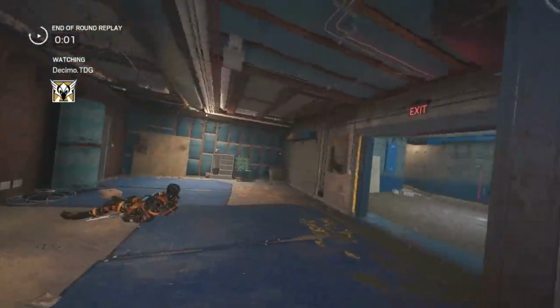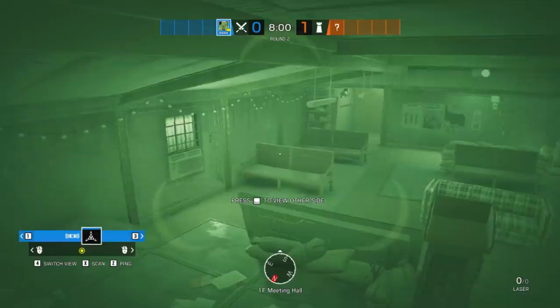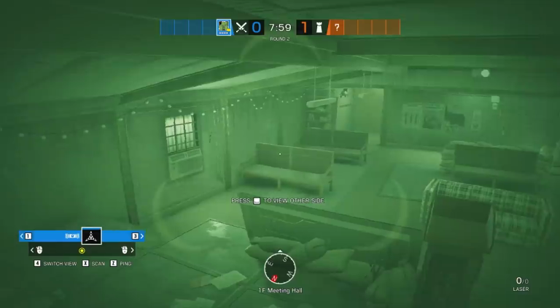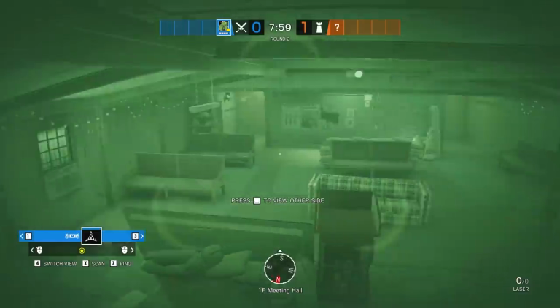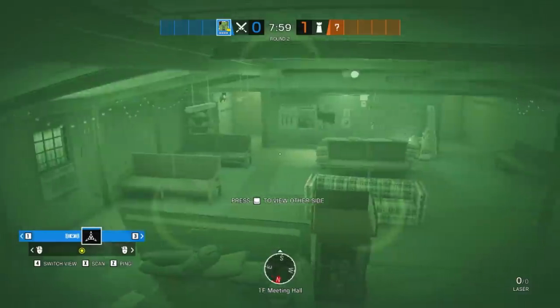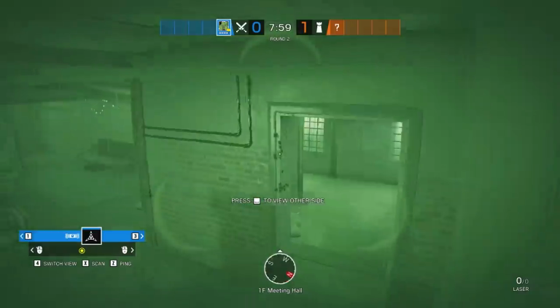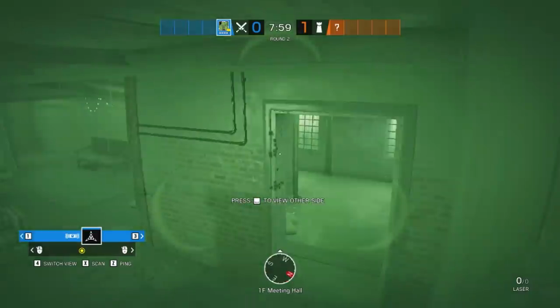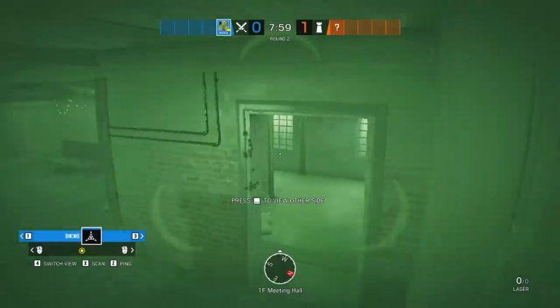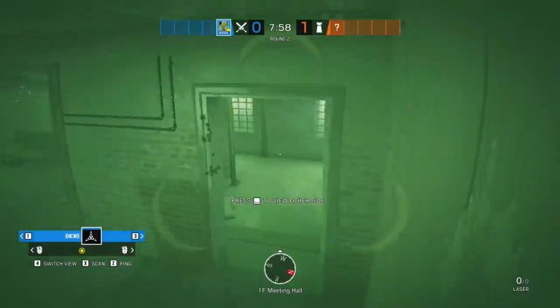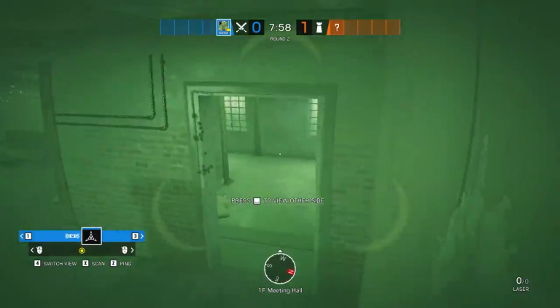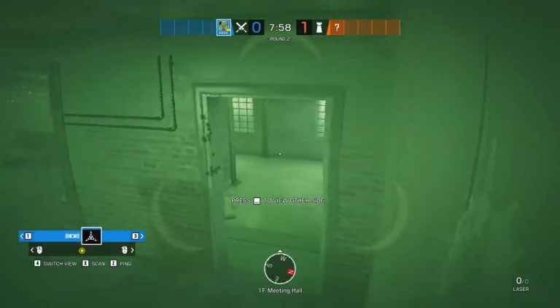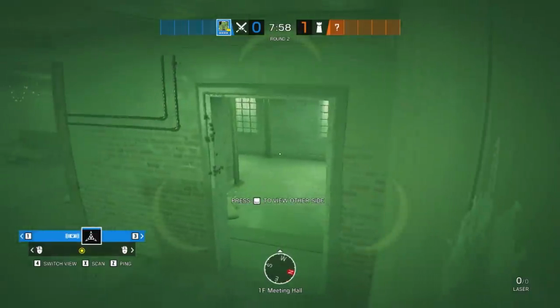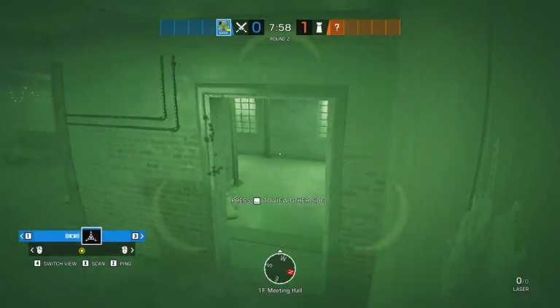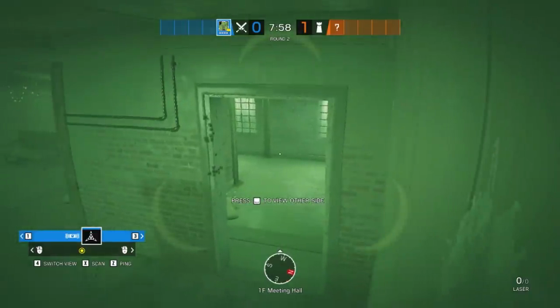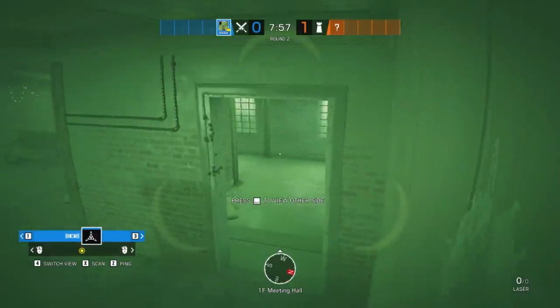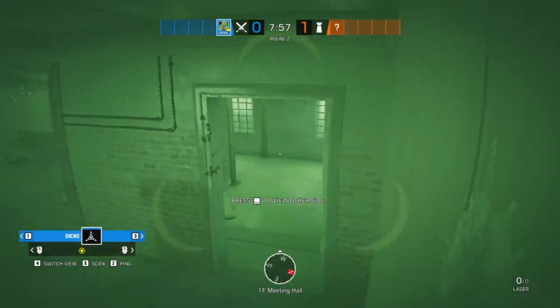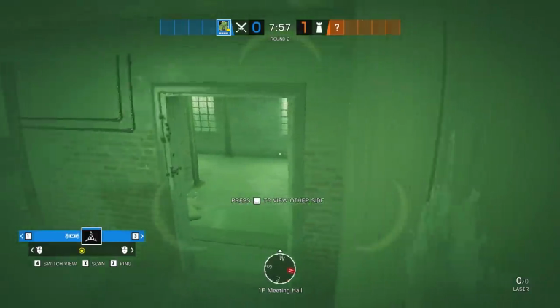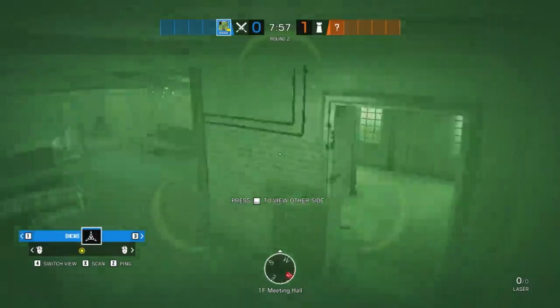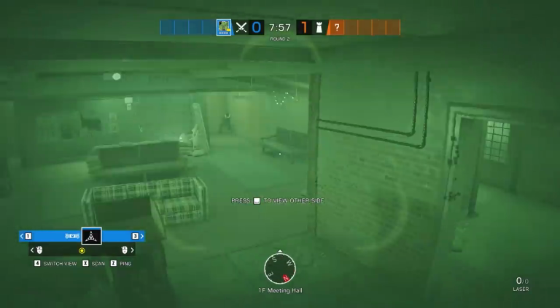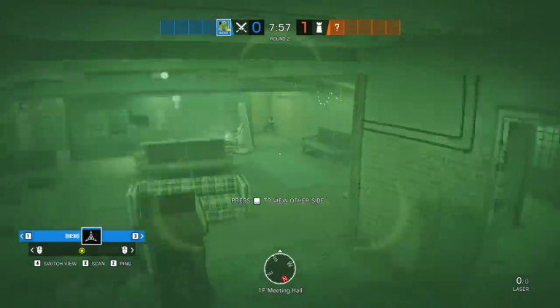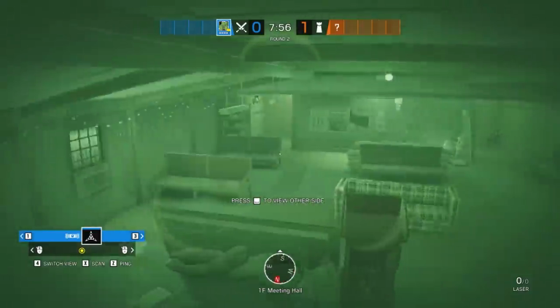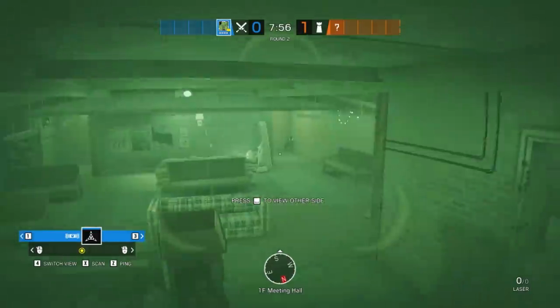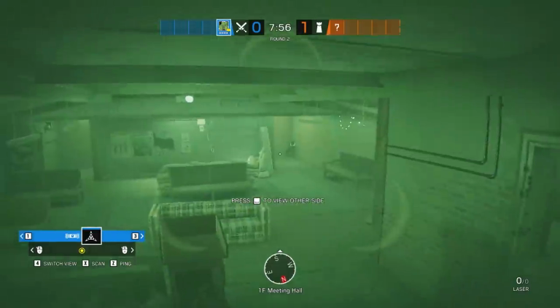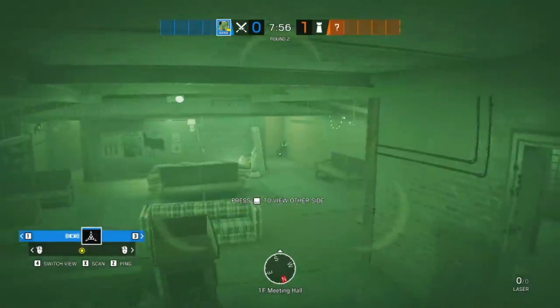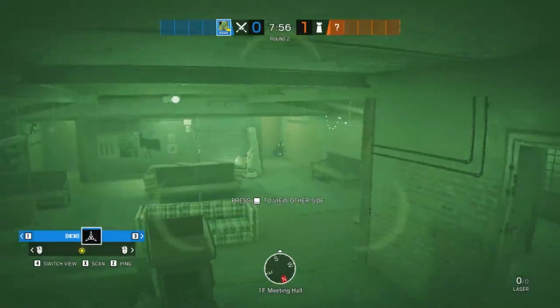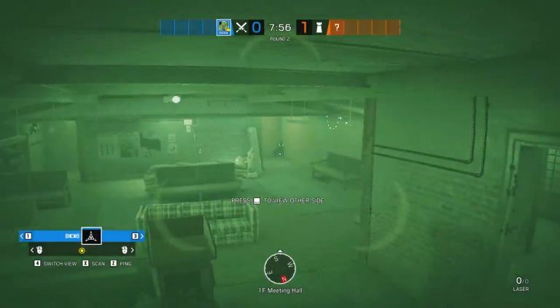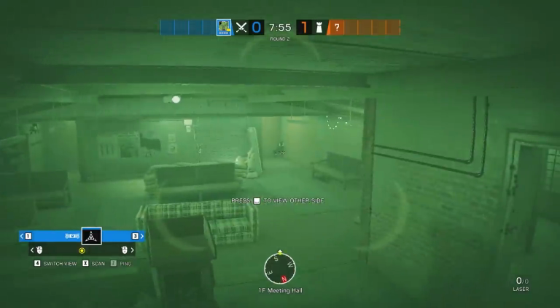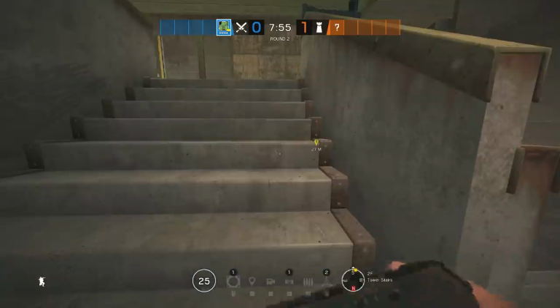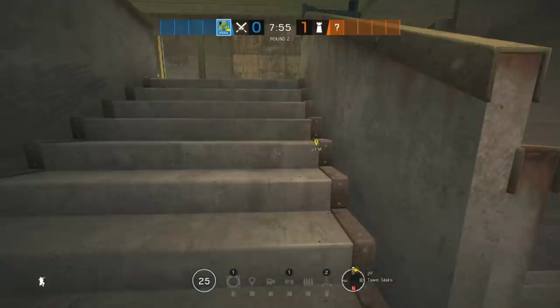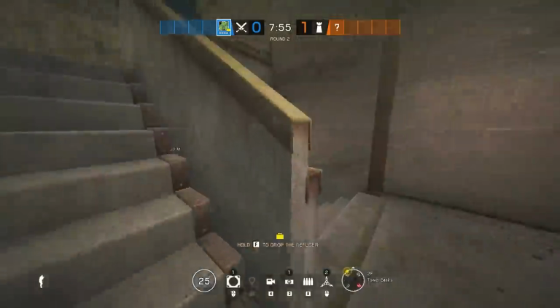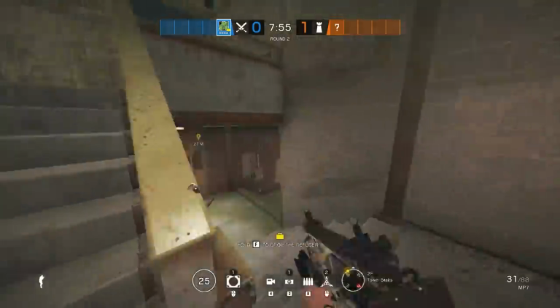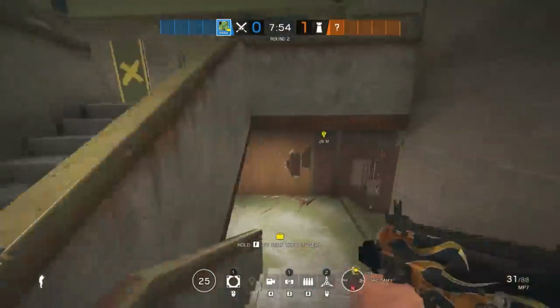When playing Zero, you don't always have to use his cams for destroying utility. Instead, you can use them to watch flanks.